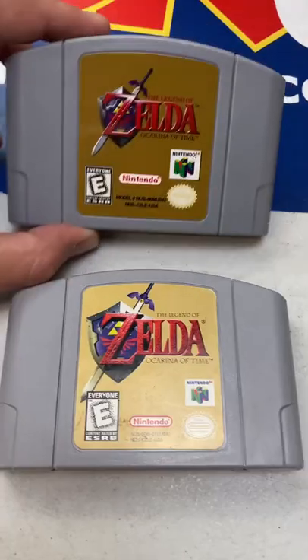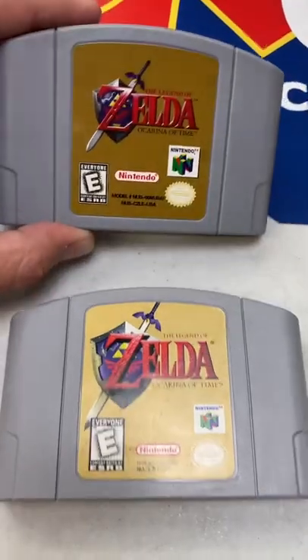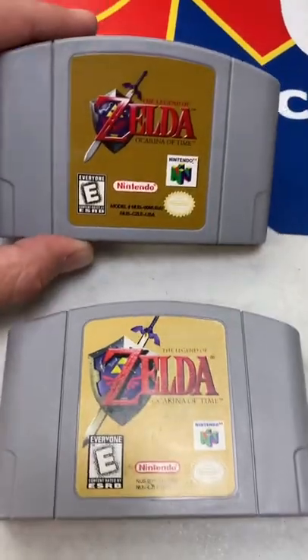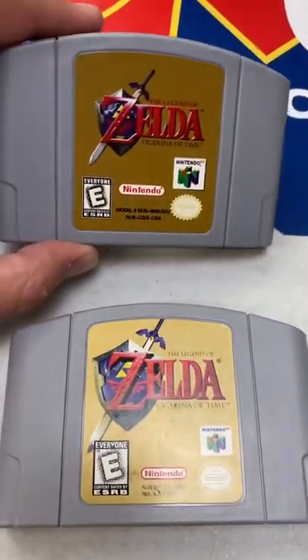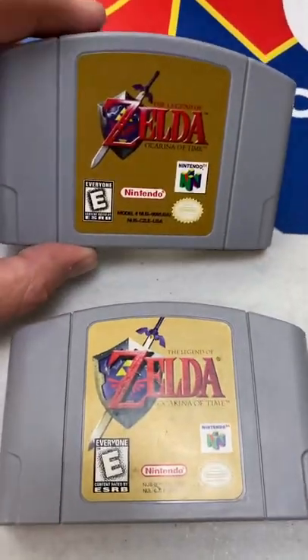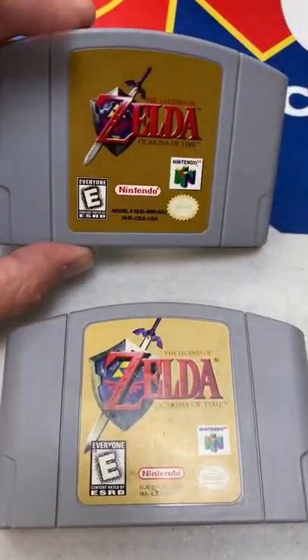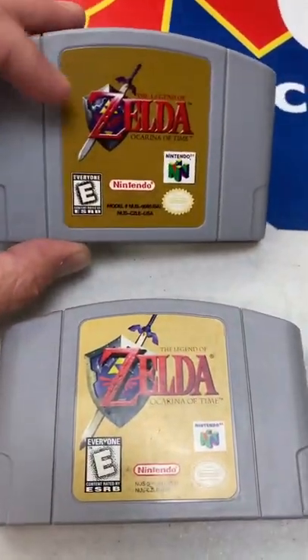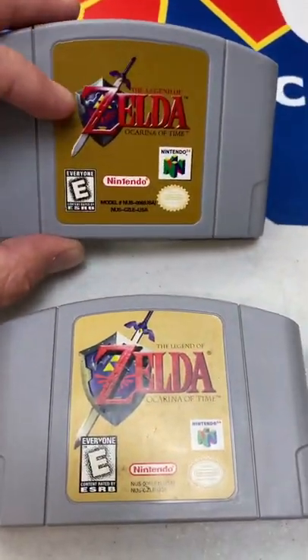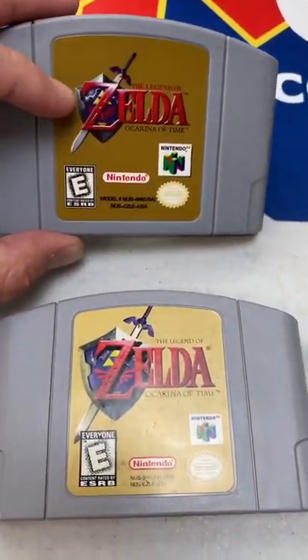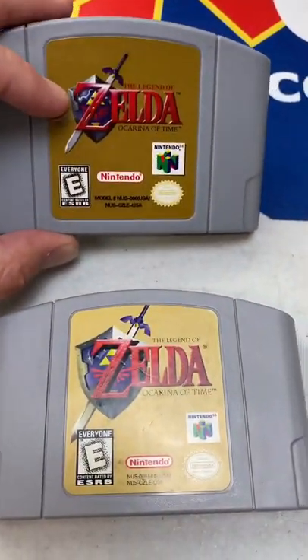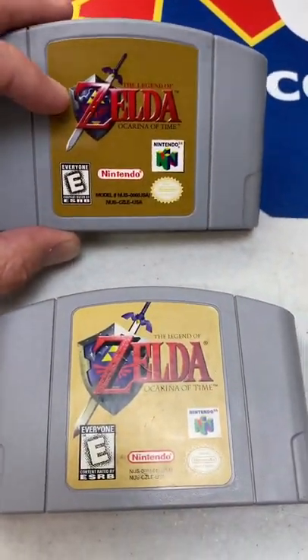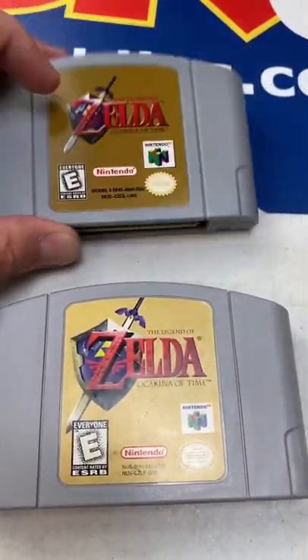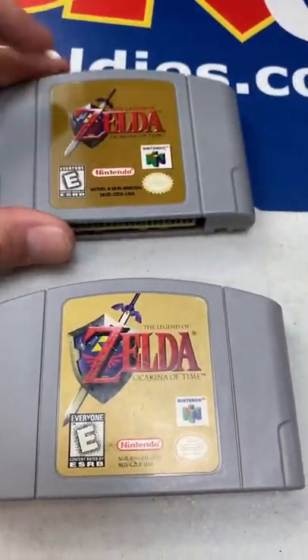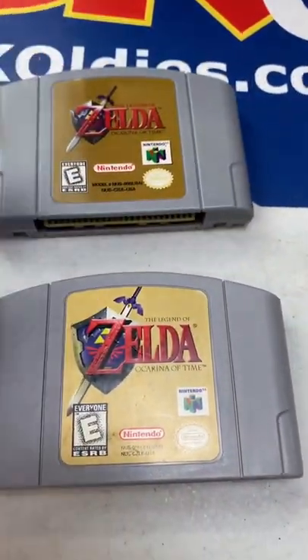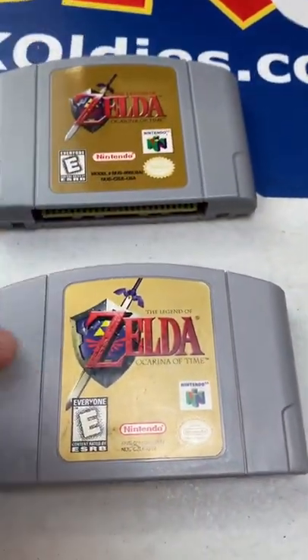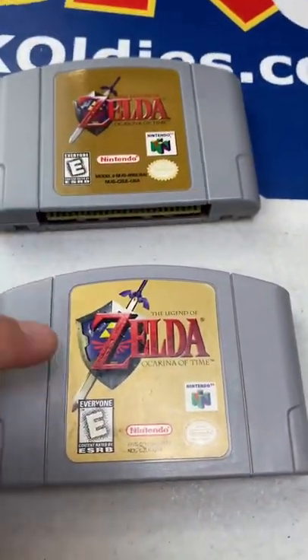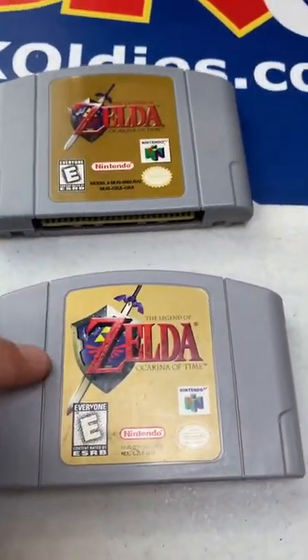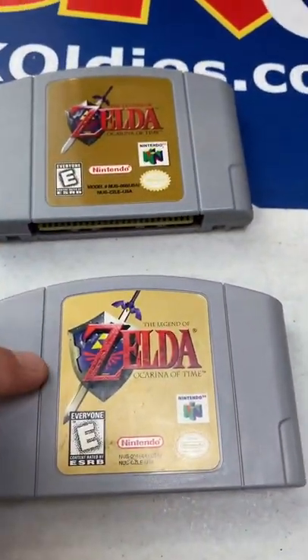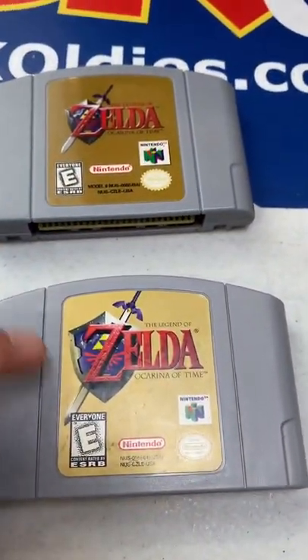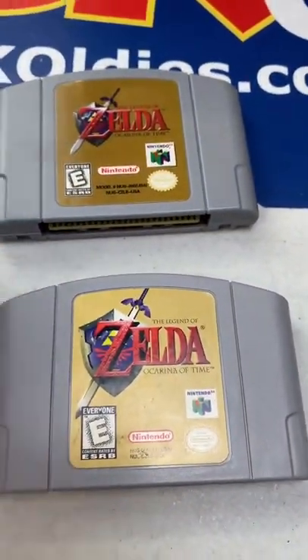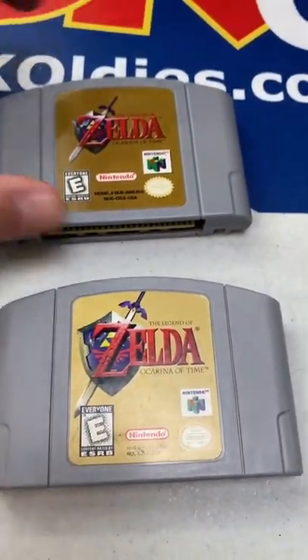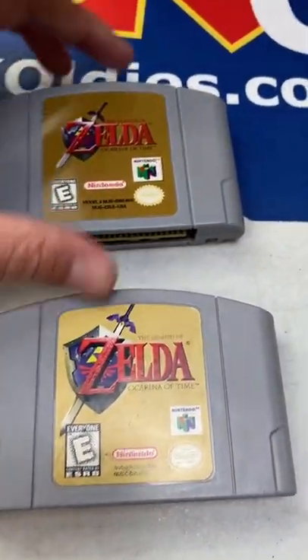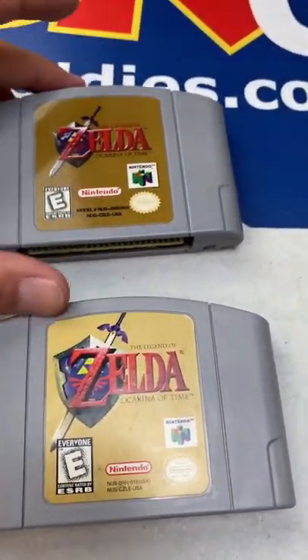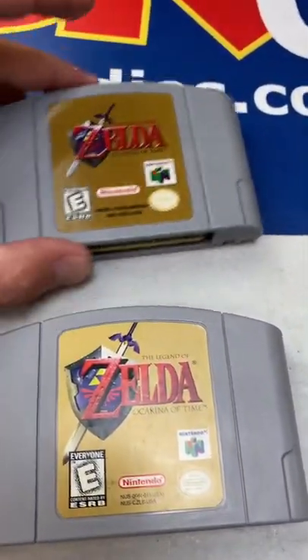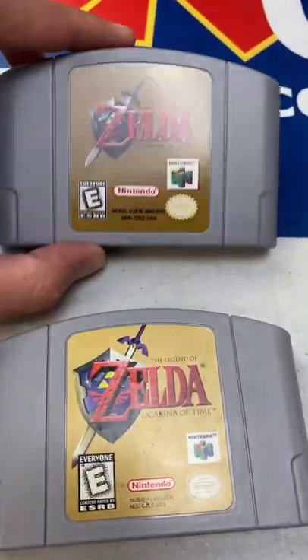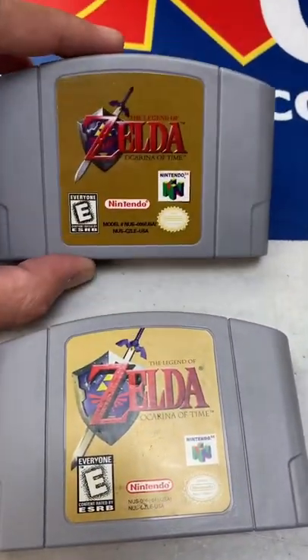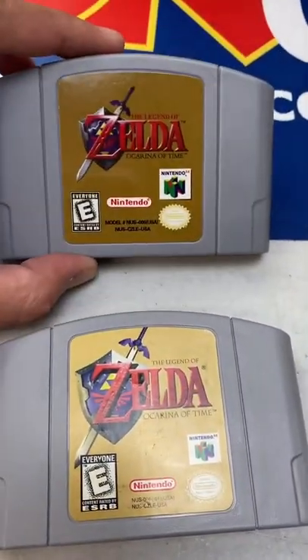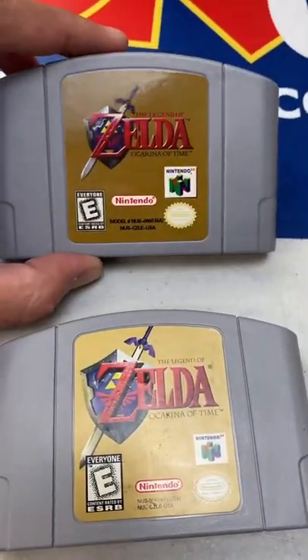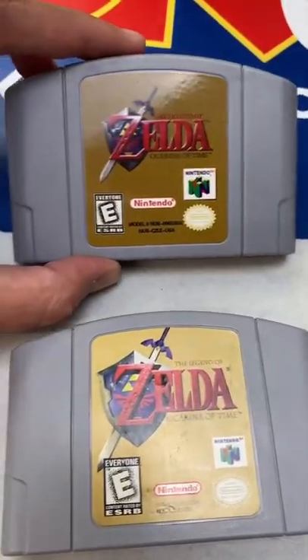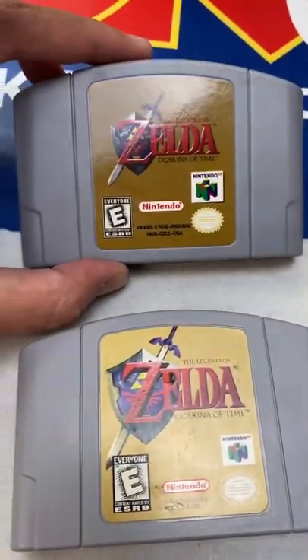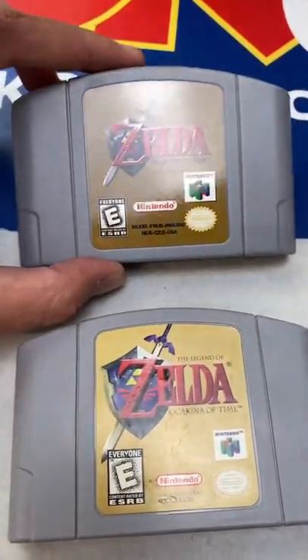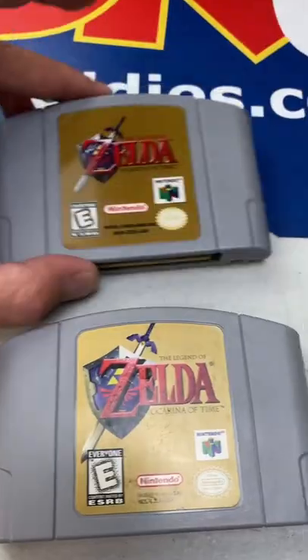This is a counterfeit copy of Ocarina of Time. Down here is the real one. I'll show you a tip on how you can spot the fake.